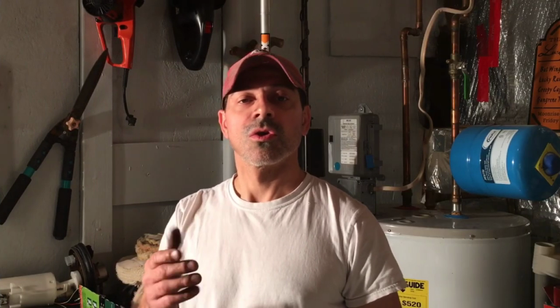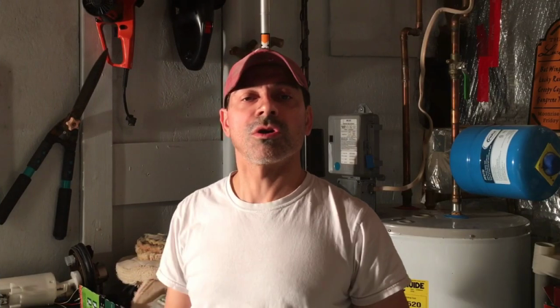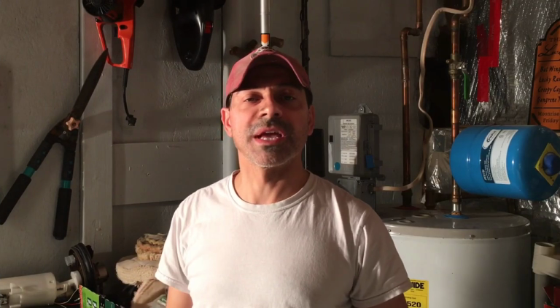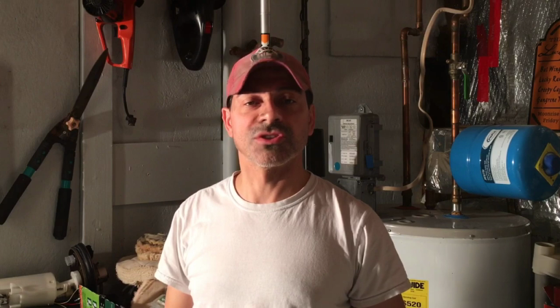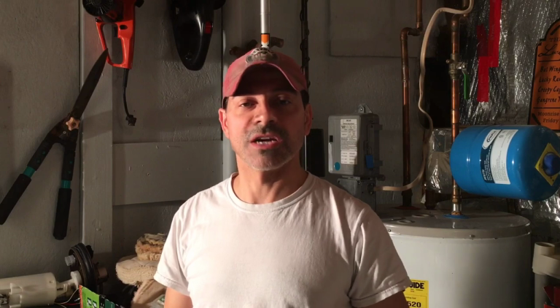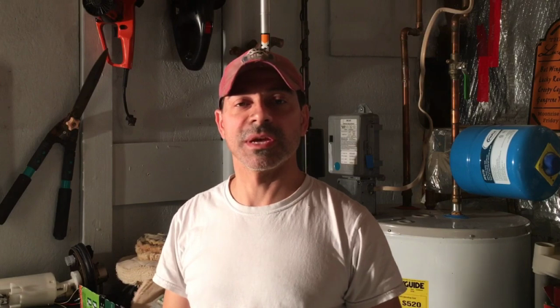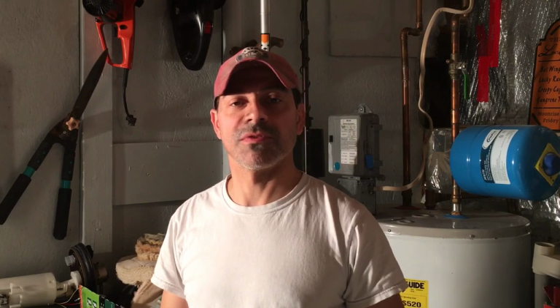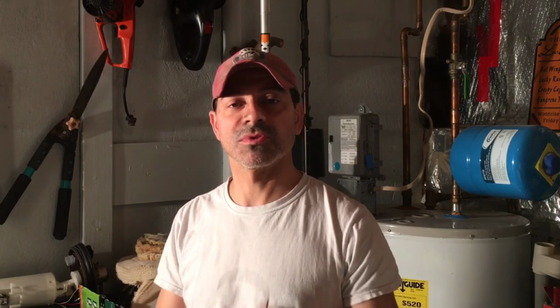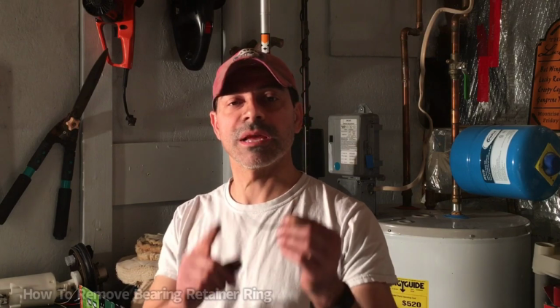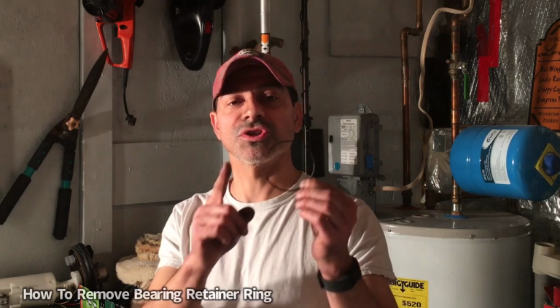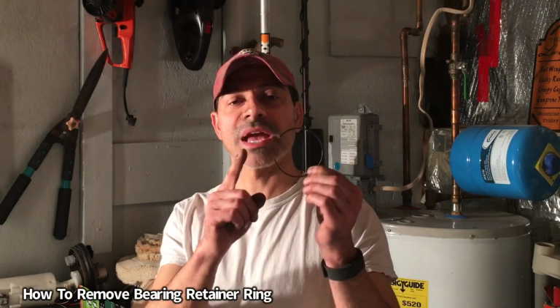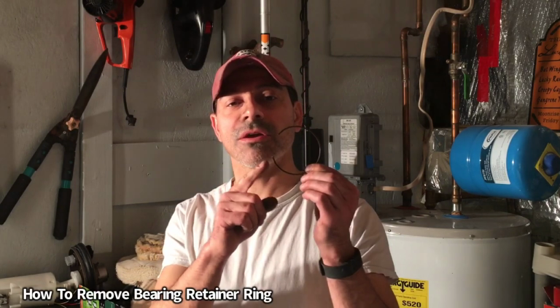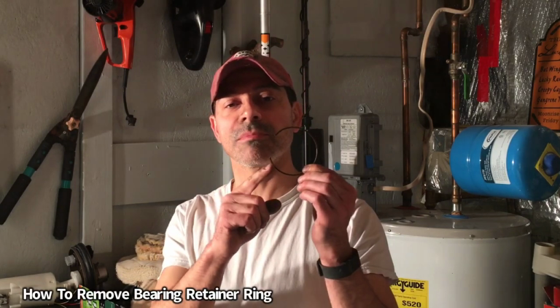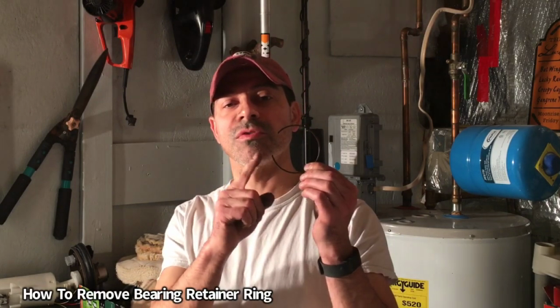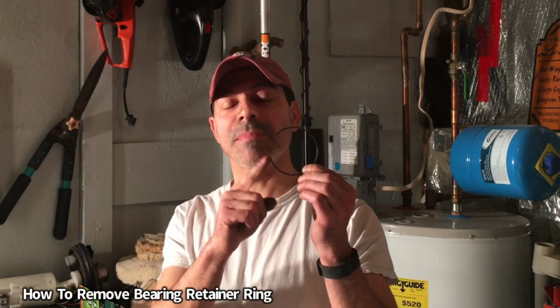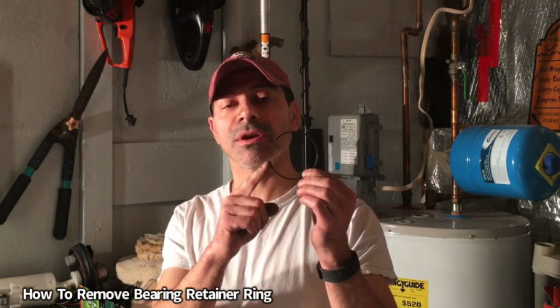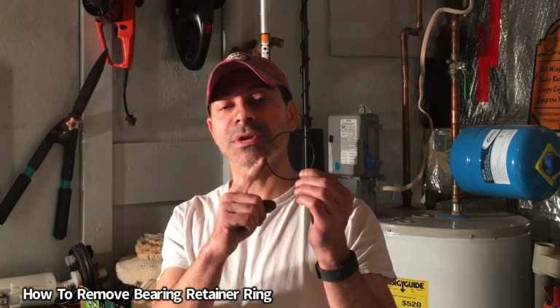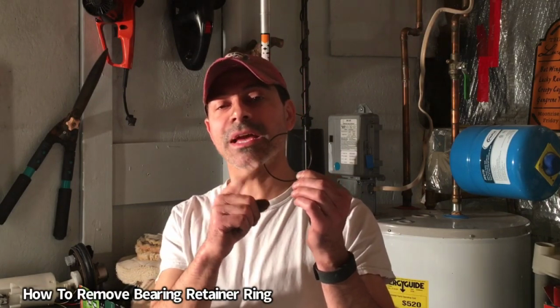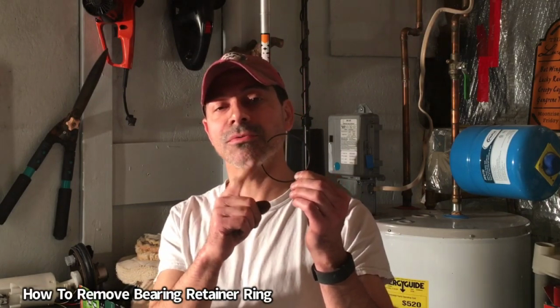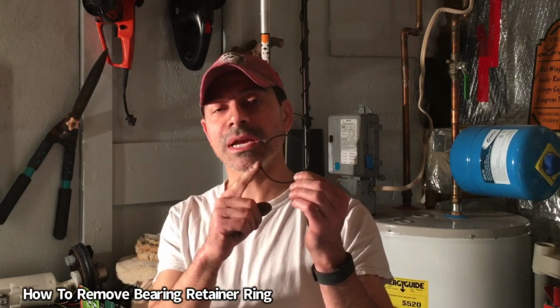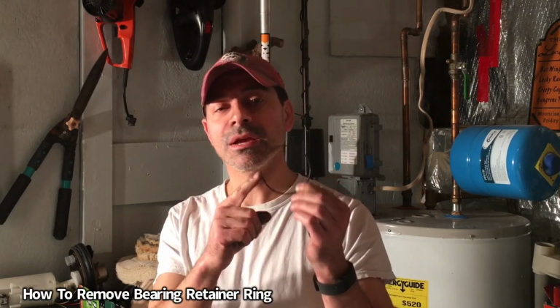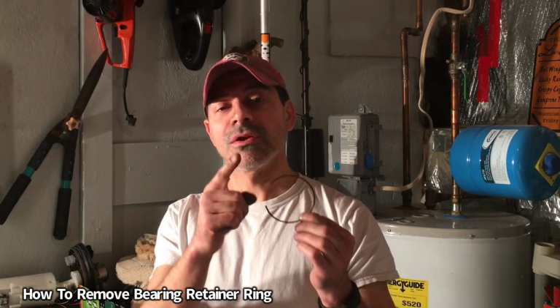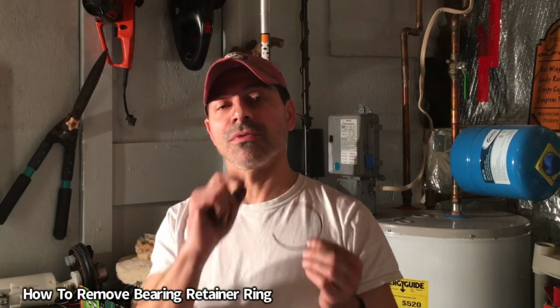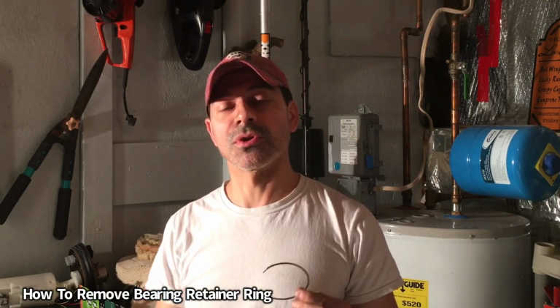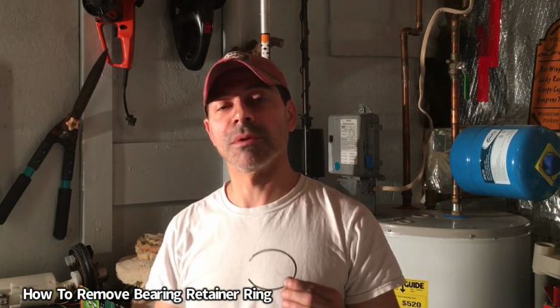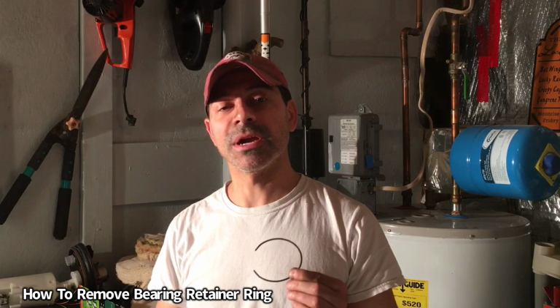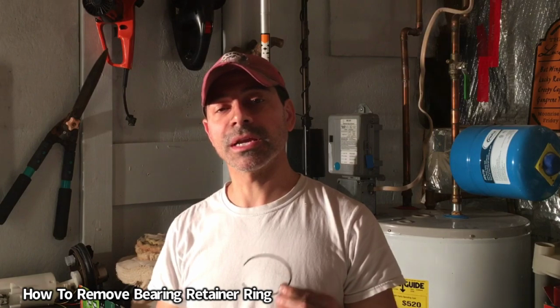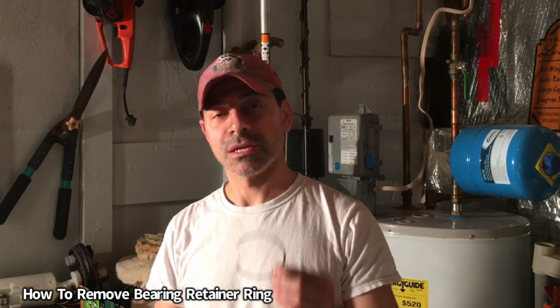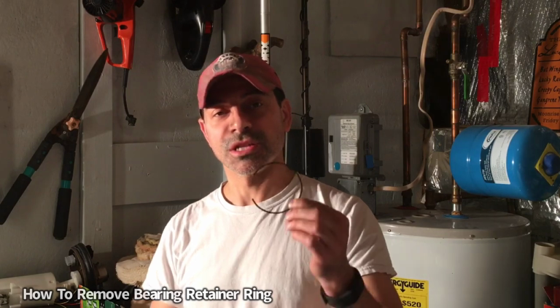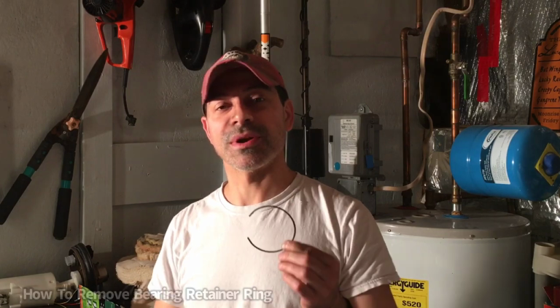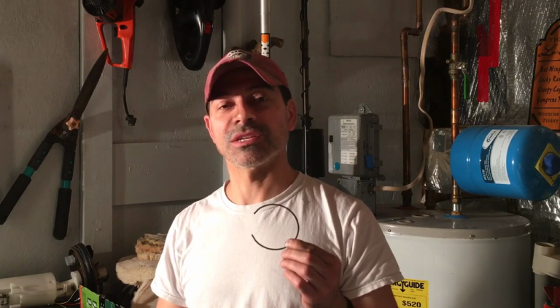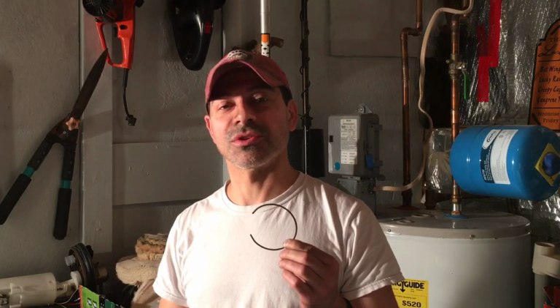Welcome to Andy's Garage. I'm Andy Phillips. Today I'm going to show you how to remove the bearing retainer ring from your hub bearing. Let's go ahead and get started.